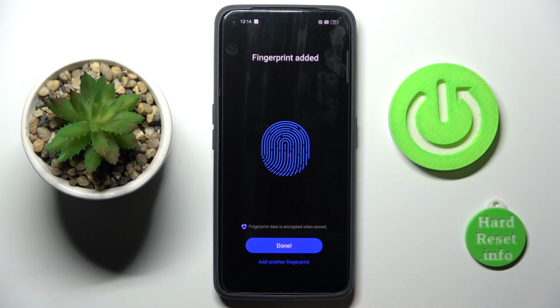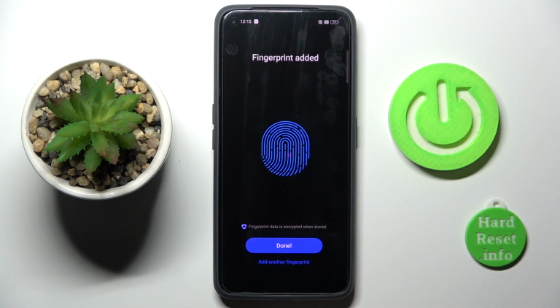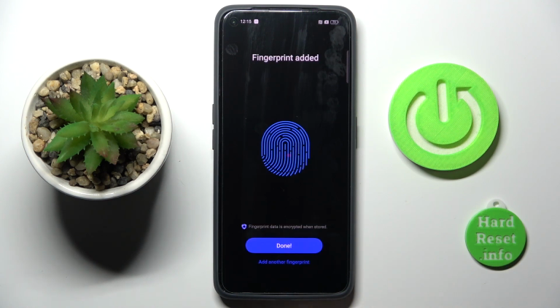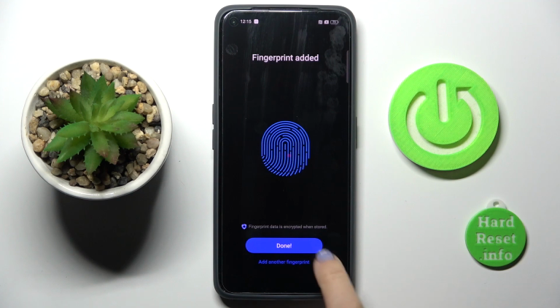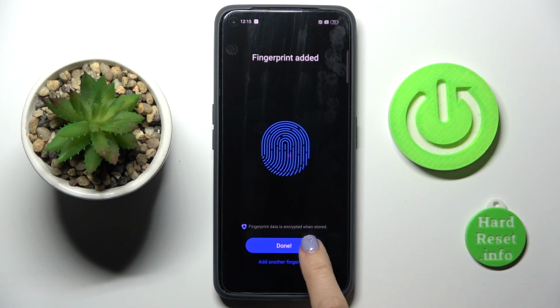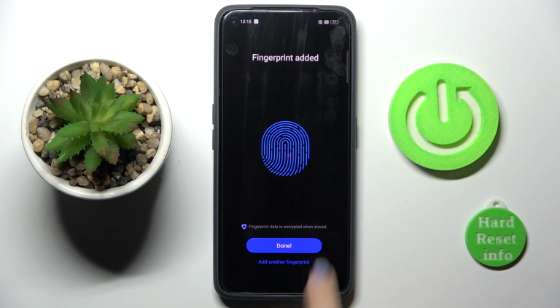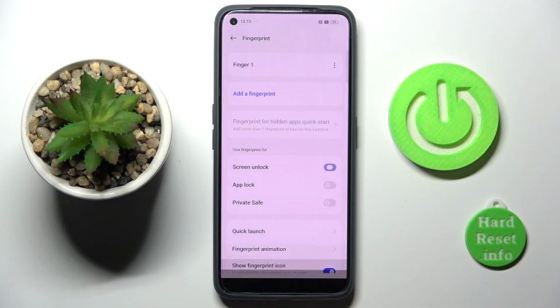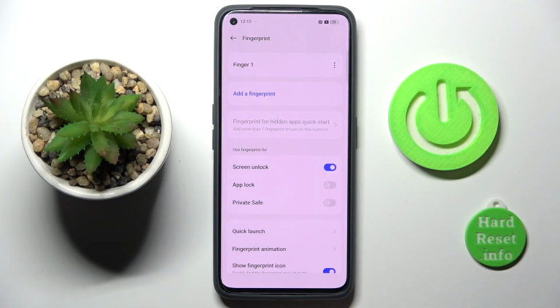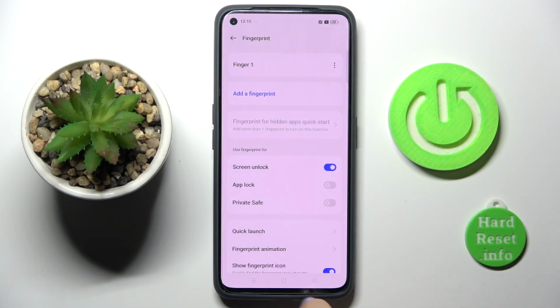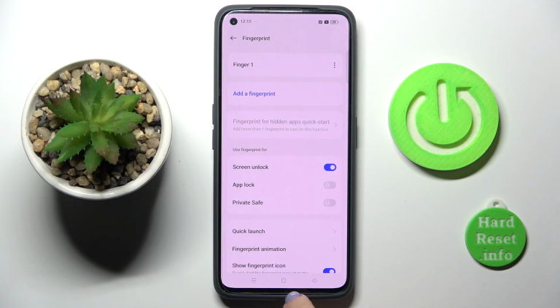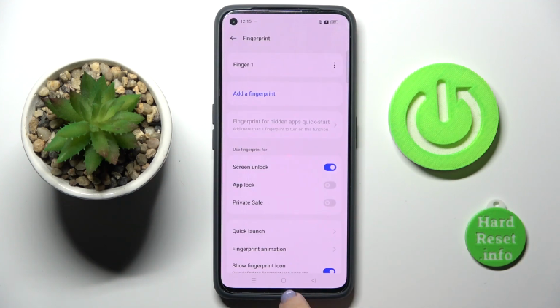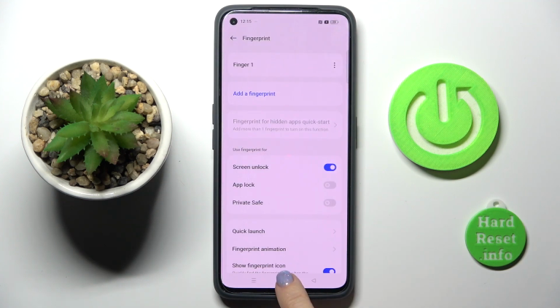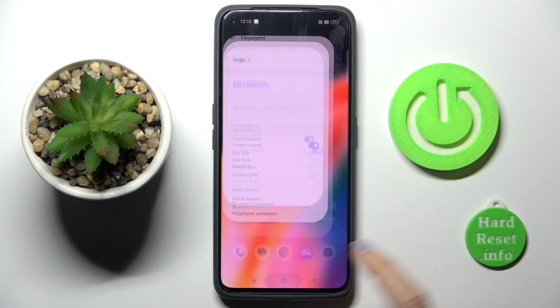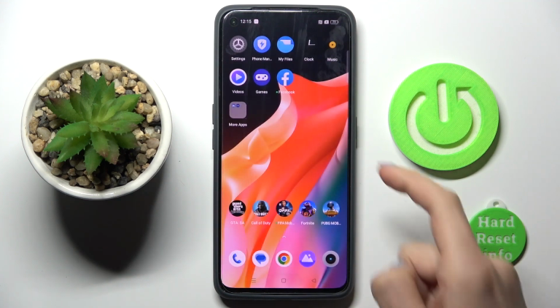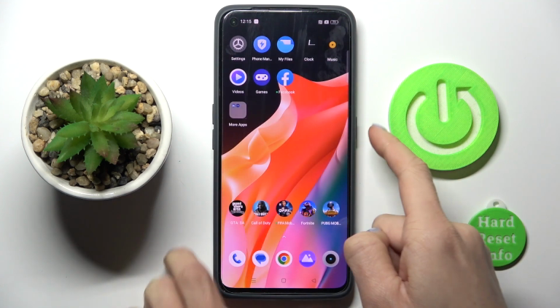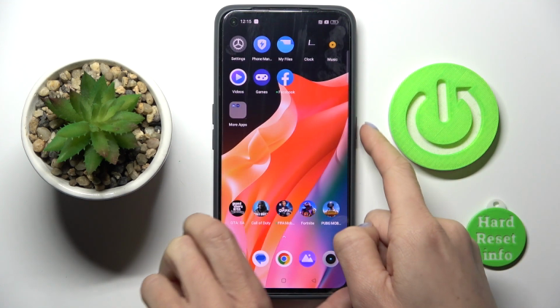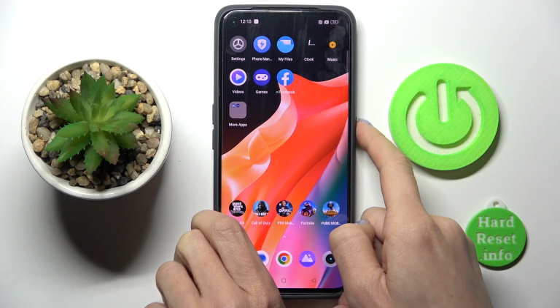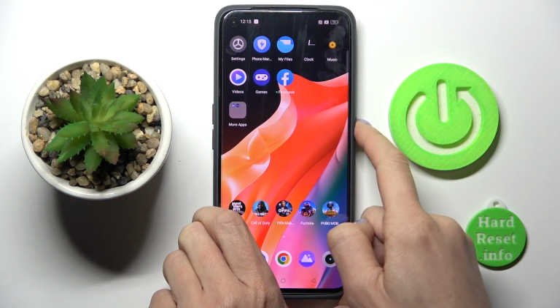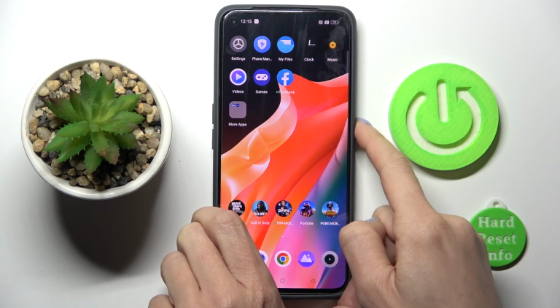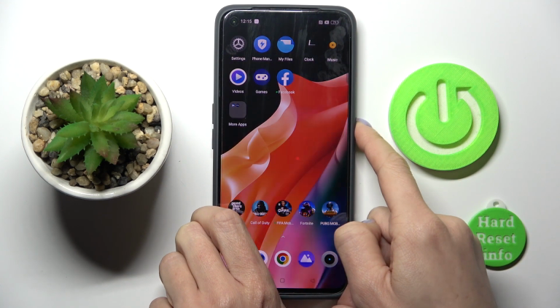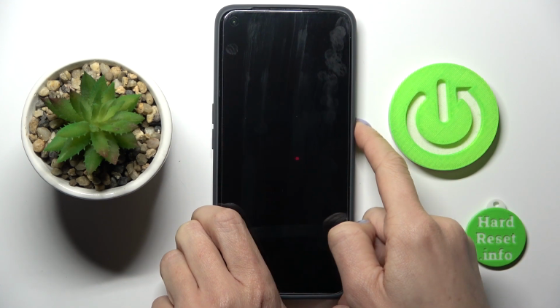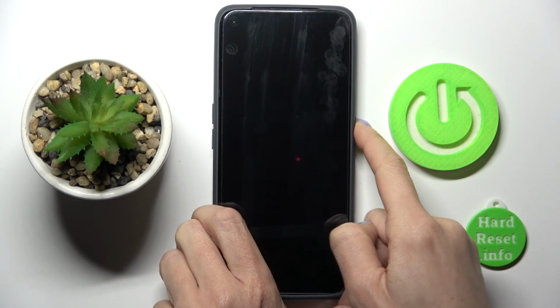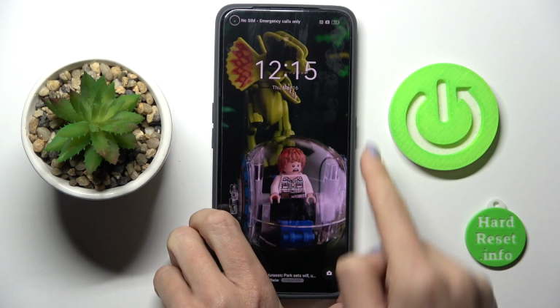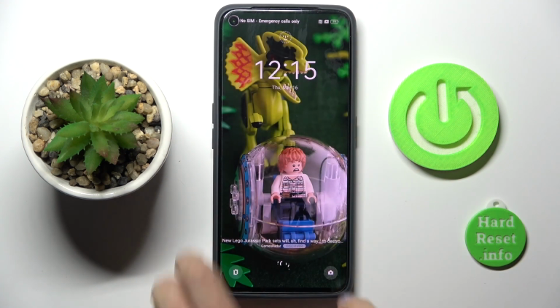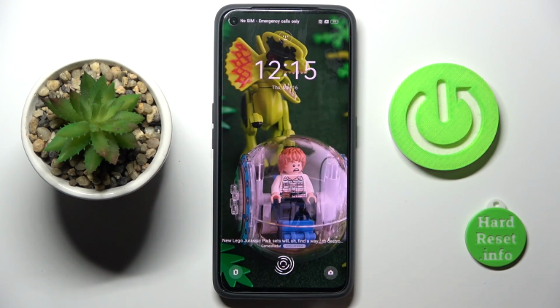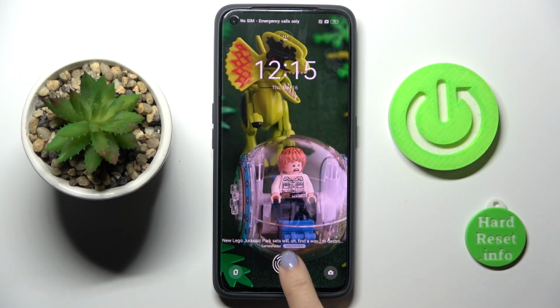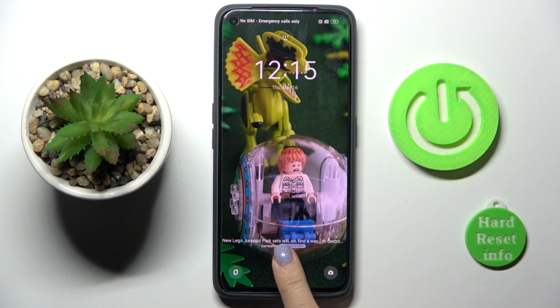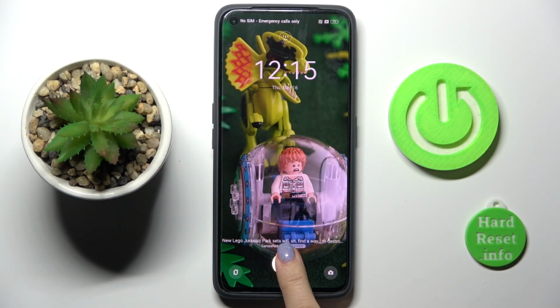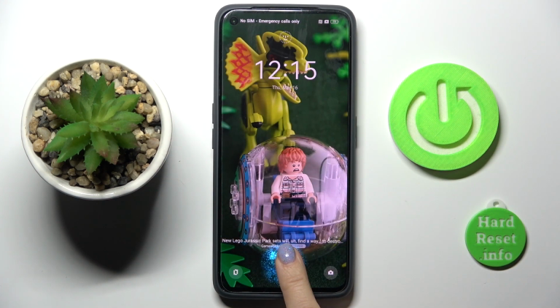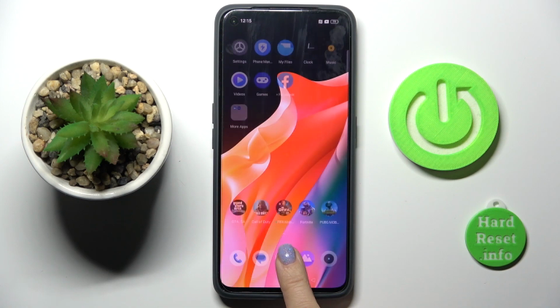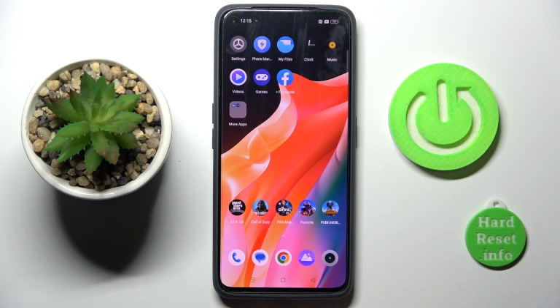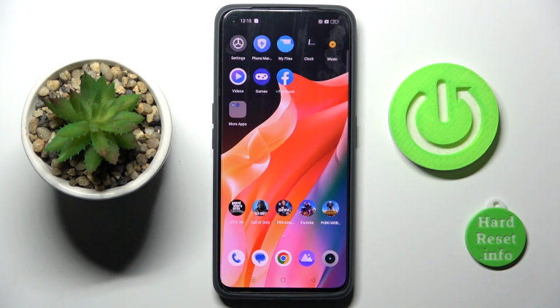And that's it. Click on Done, and as you can see, from now on you can unlock your device with this fingerprint only.